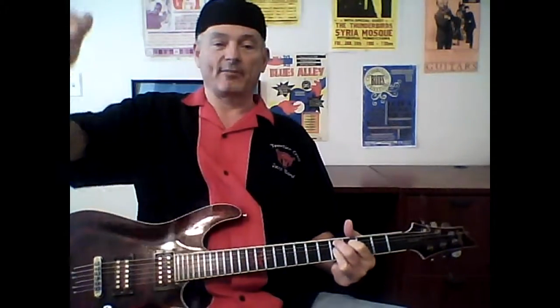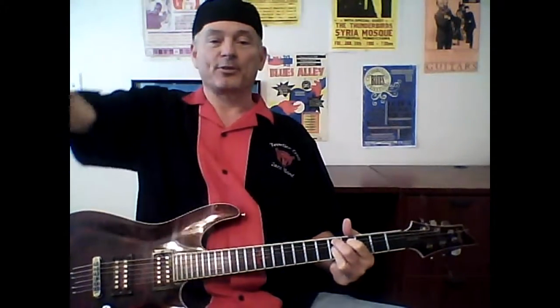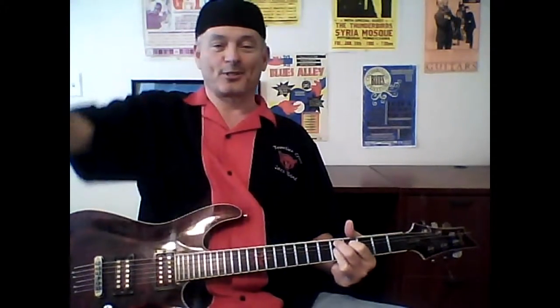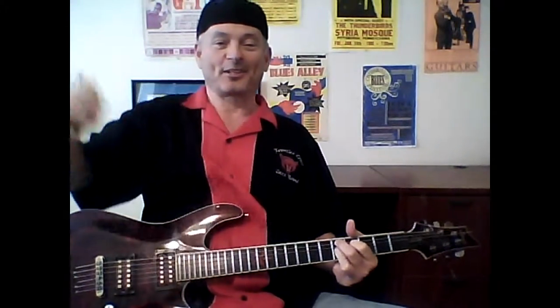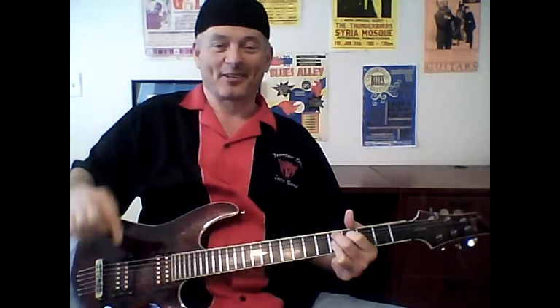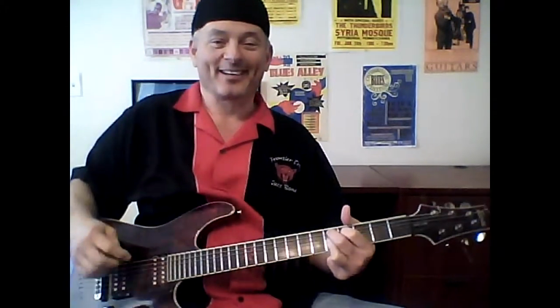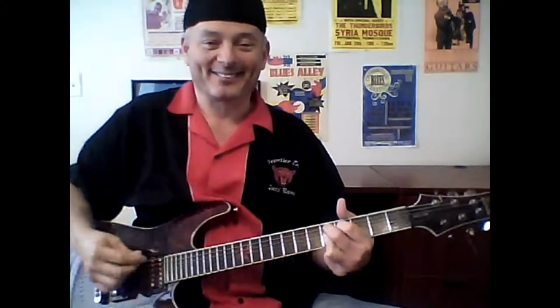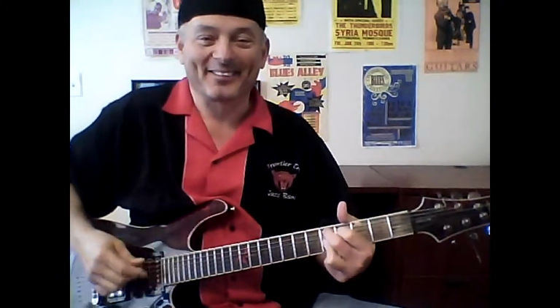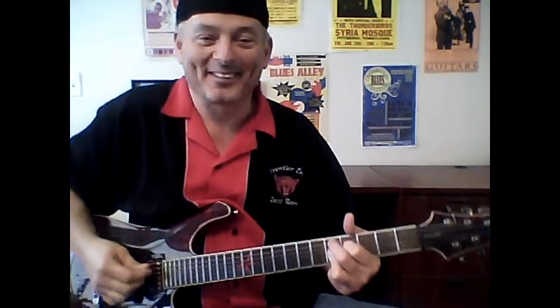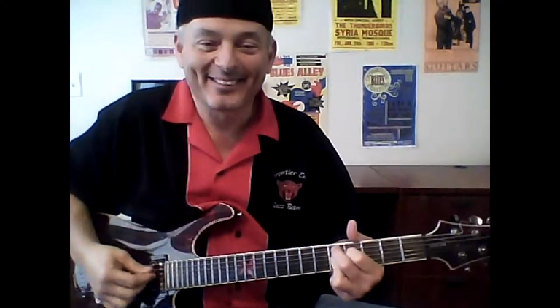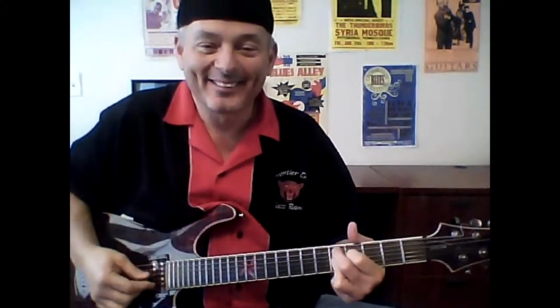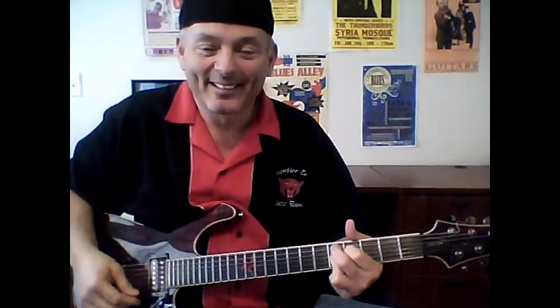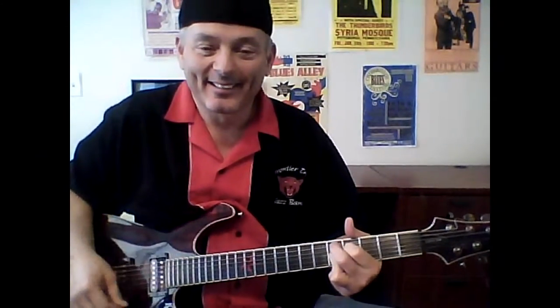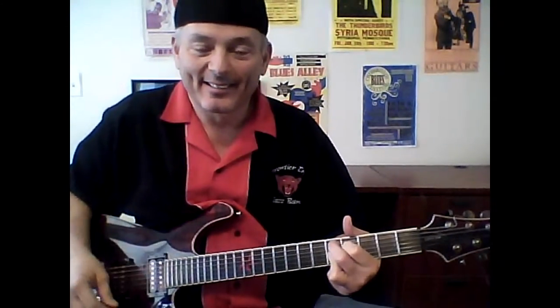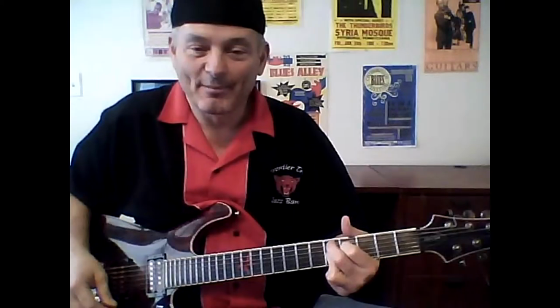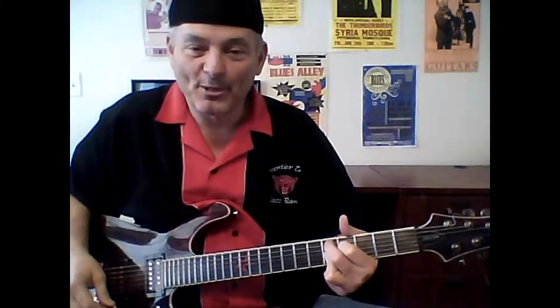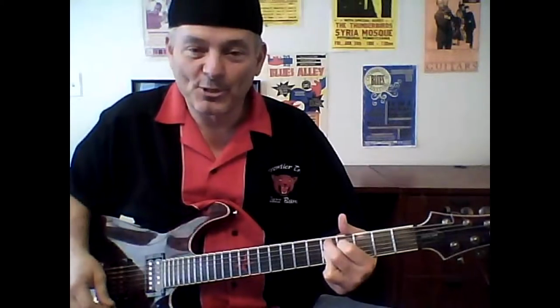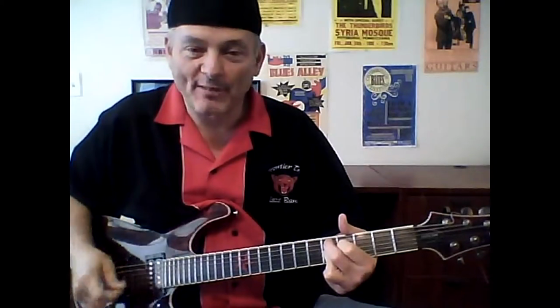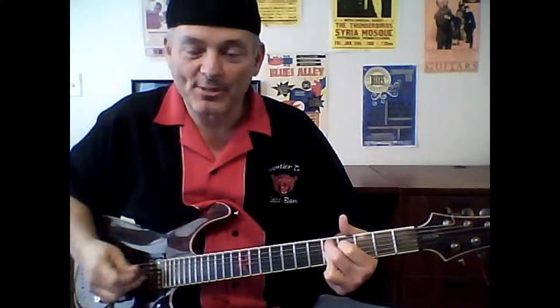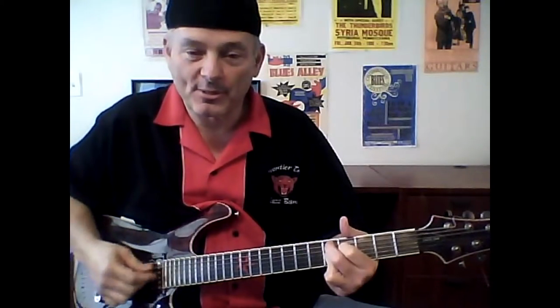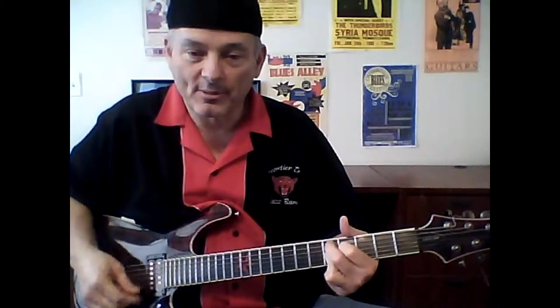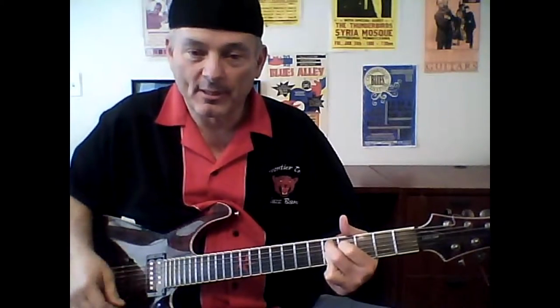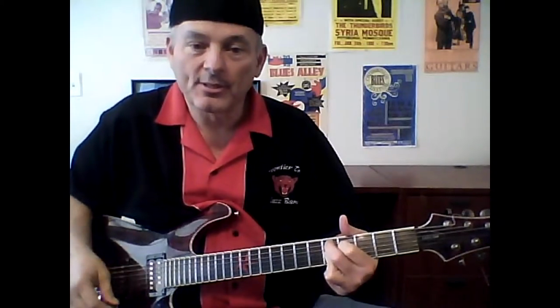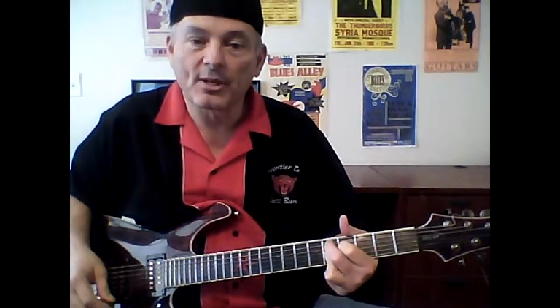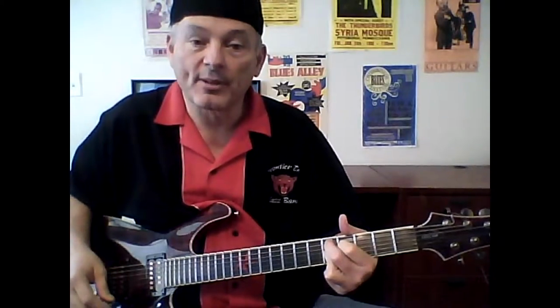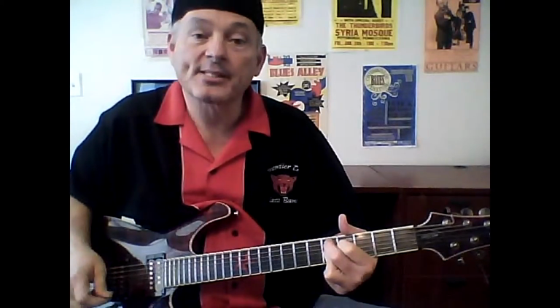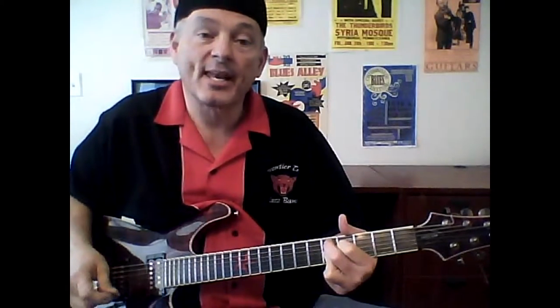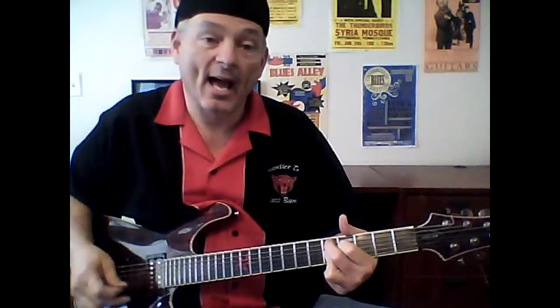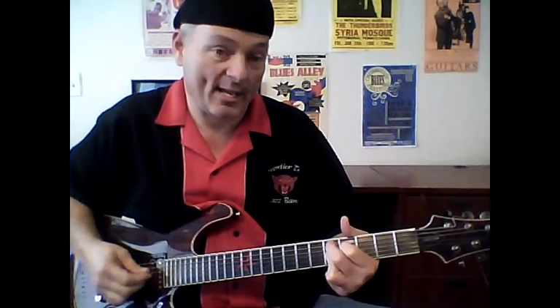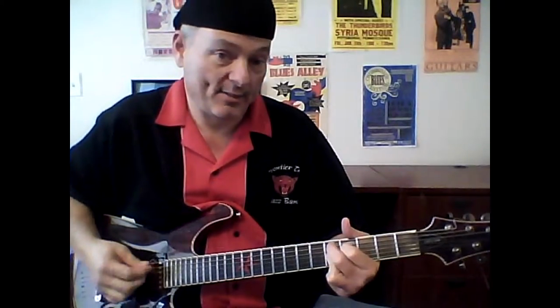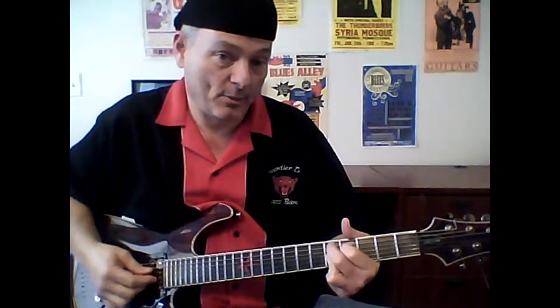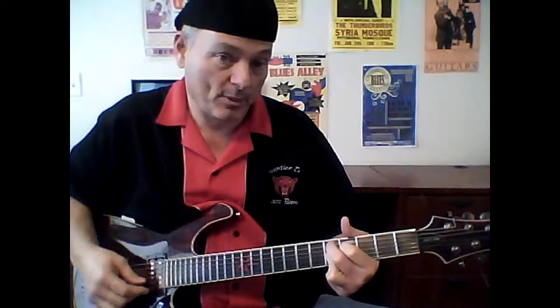The jazz guys love 9, 11, 13 — major 7ths. So anyway, that's a 9th chord.